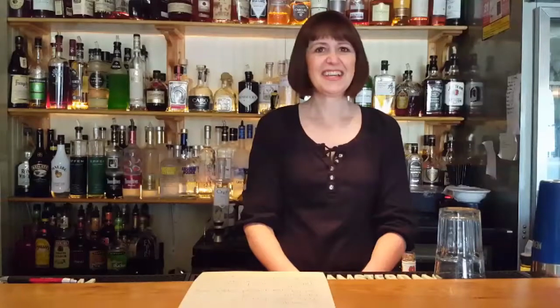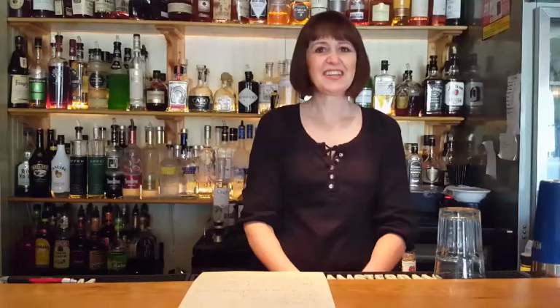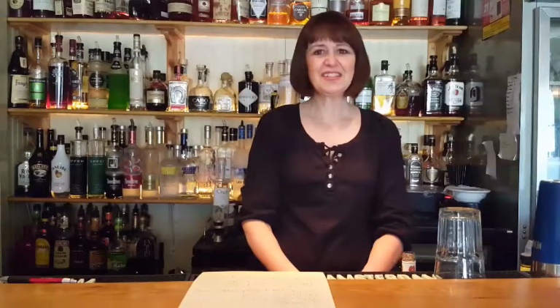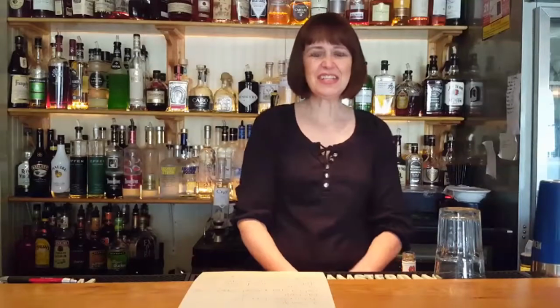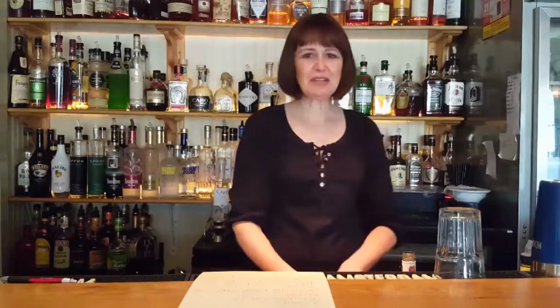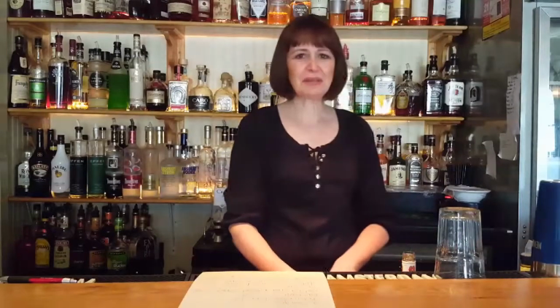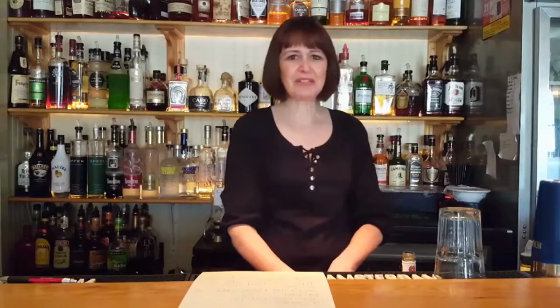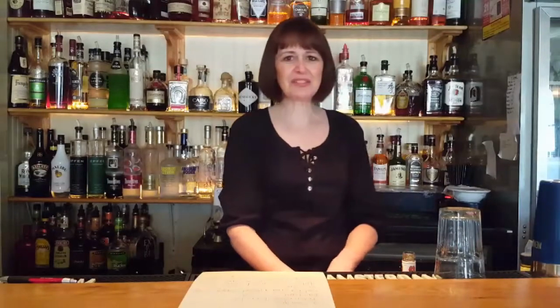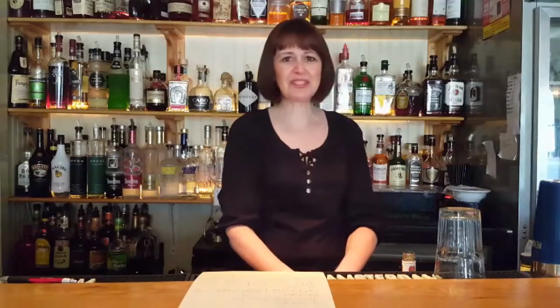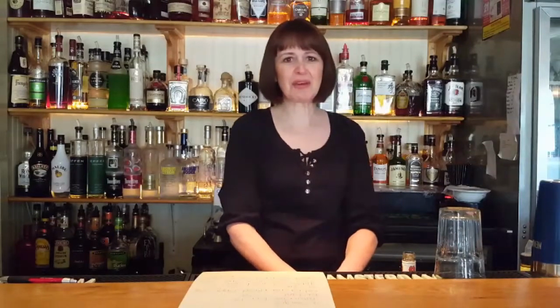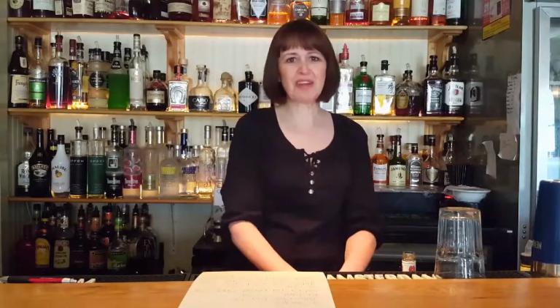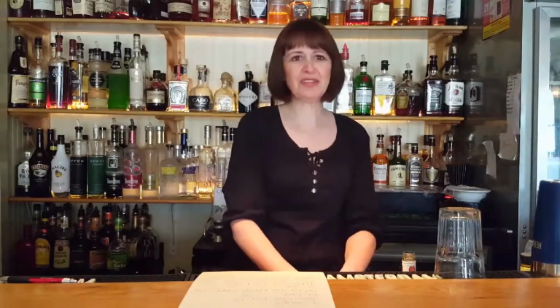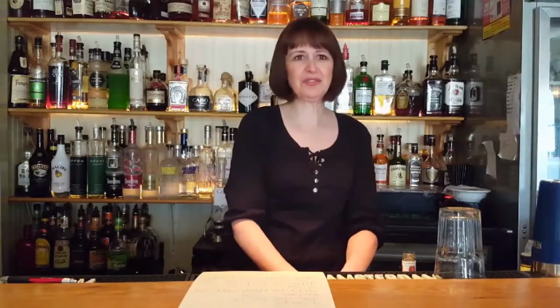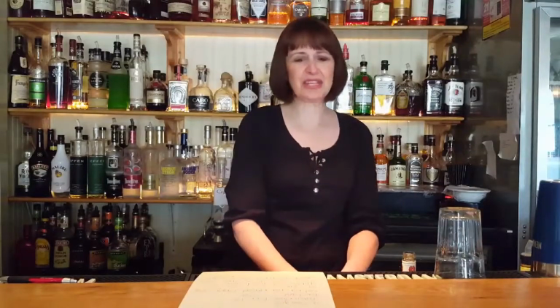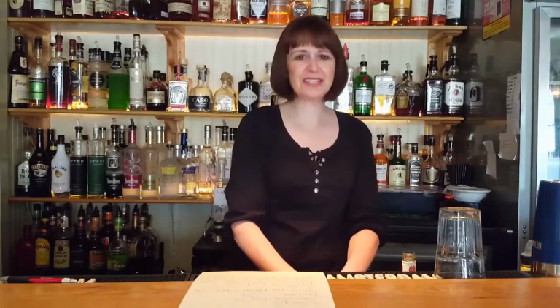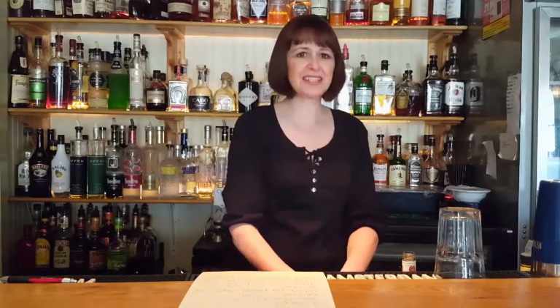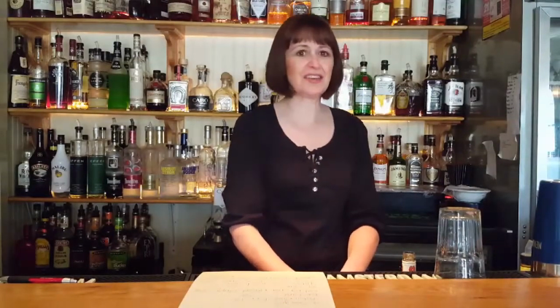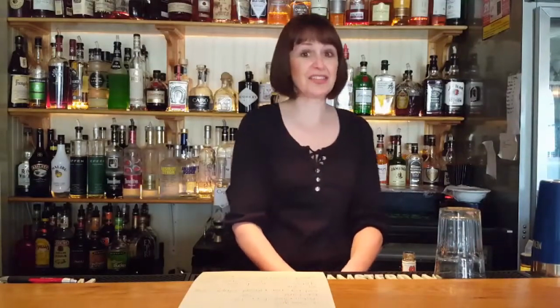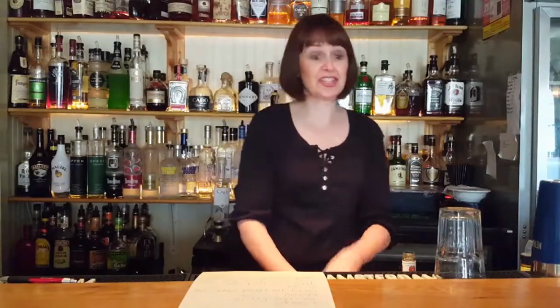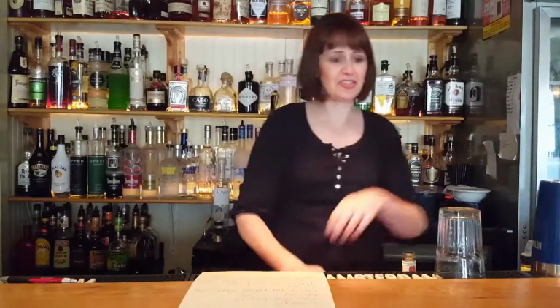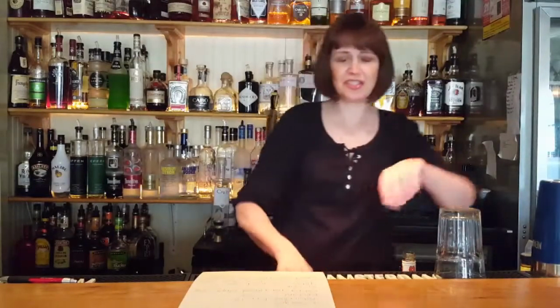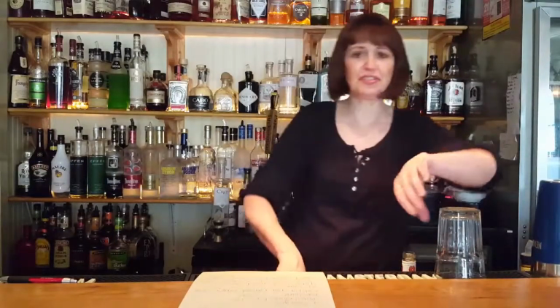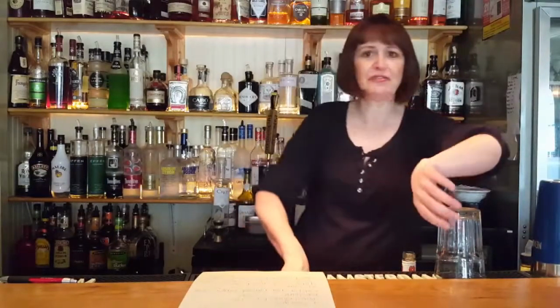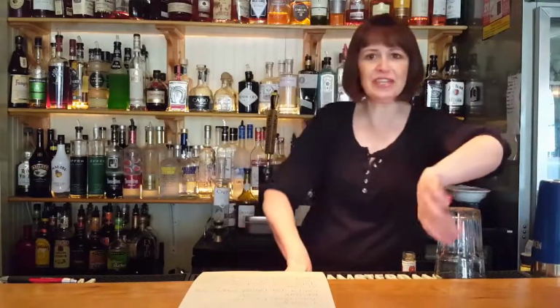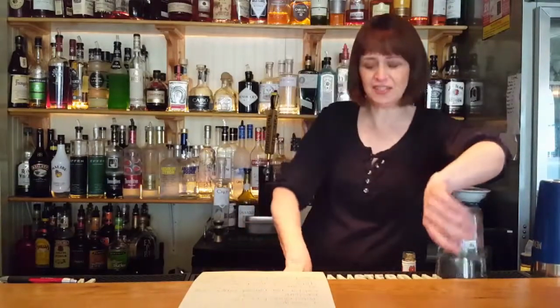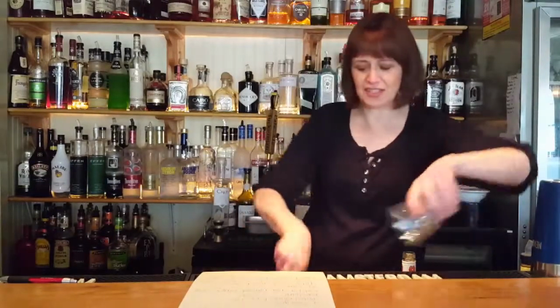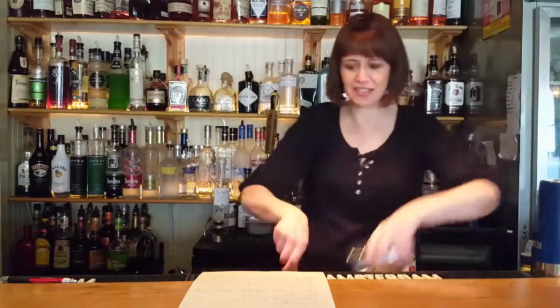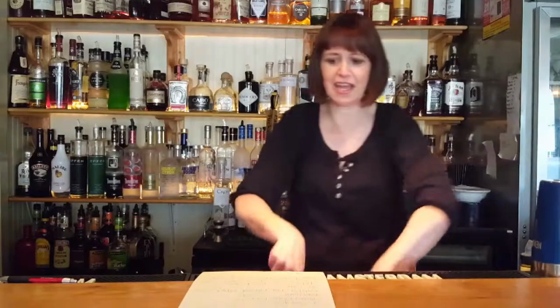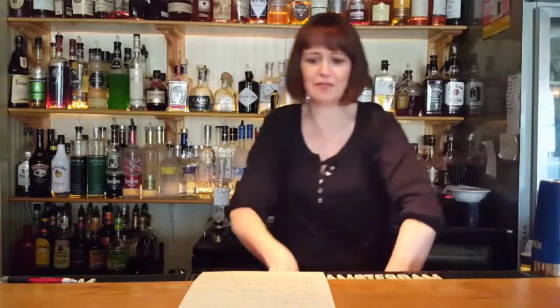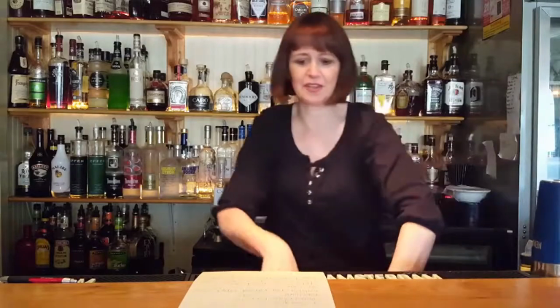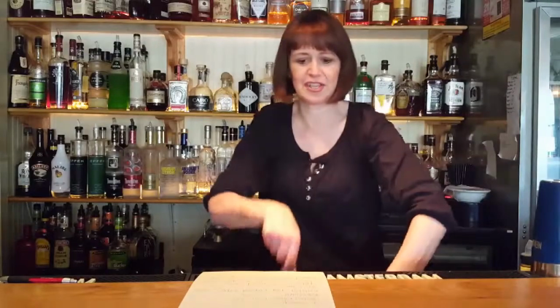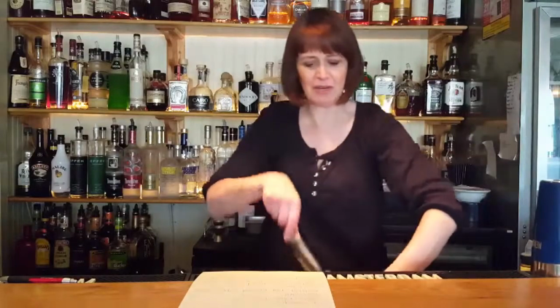Good evening. We're going to be introducing one of our new drinks. It's called the Gin and Ginger Biz, just in time for summer.